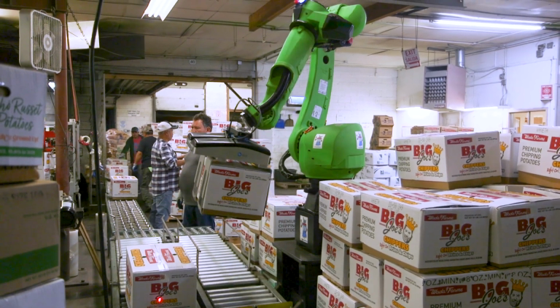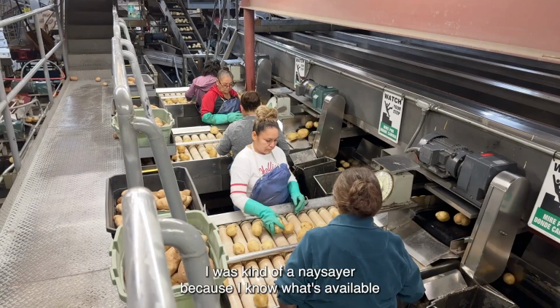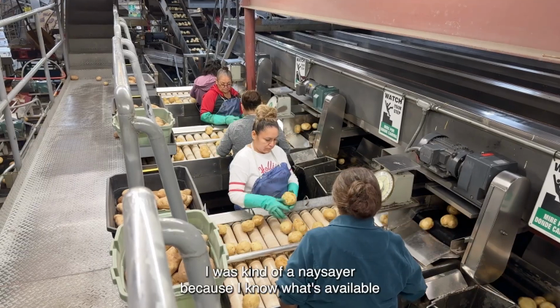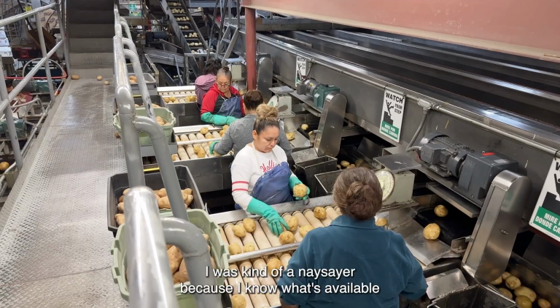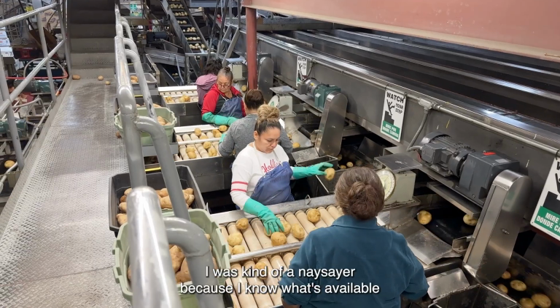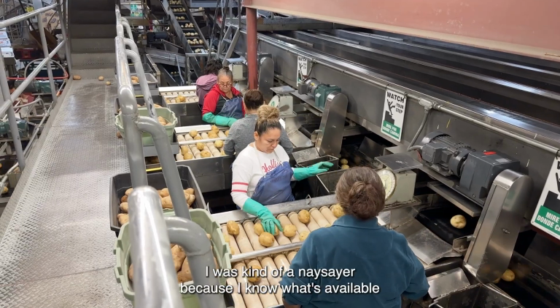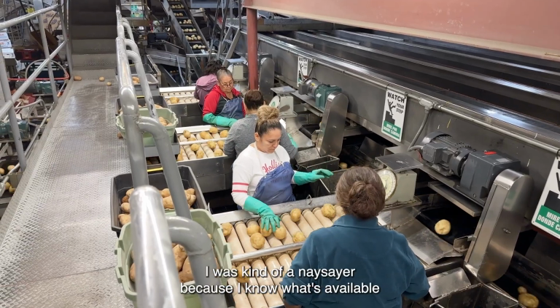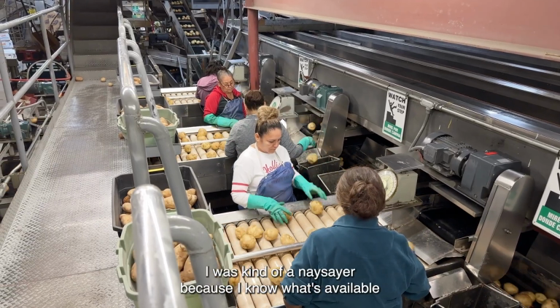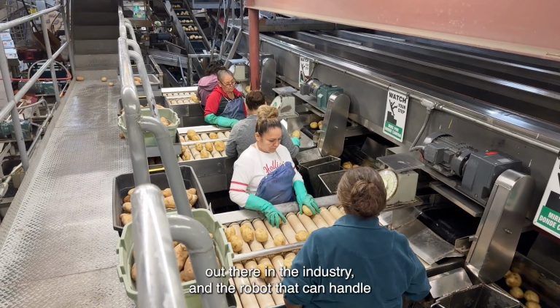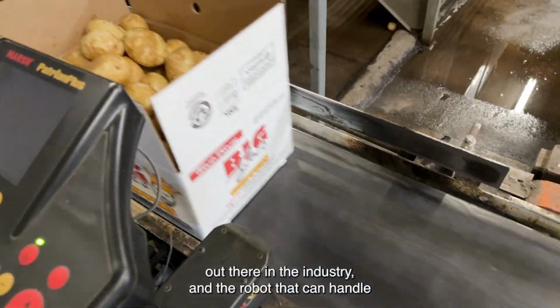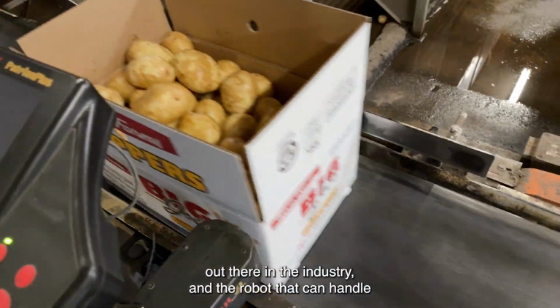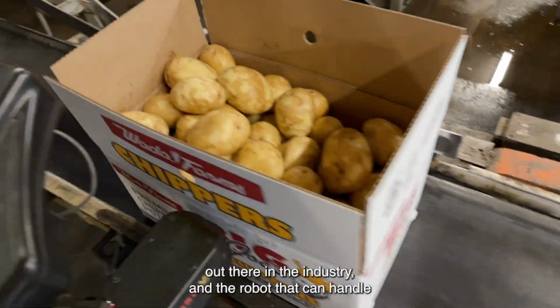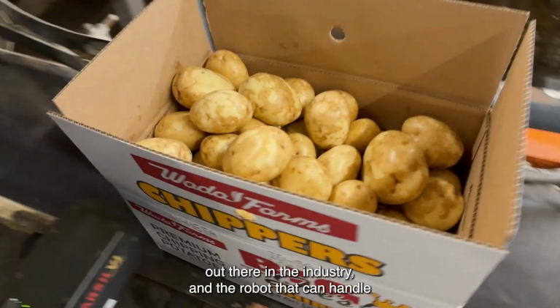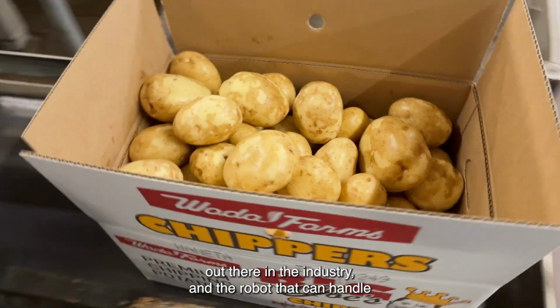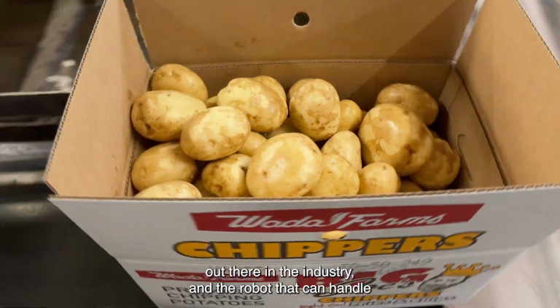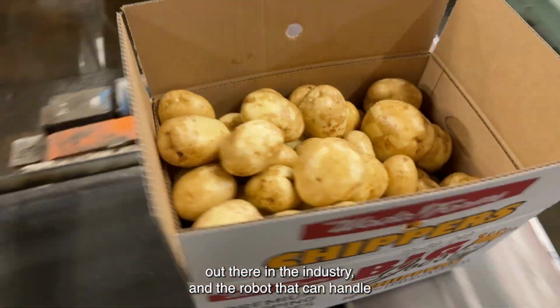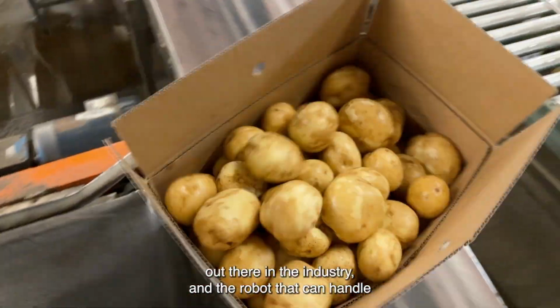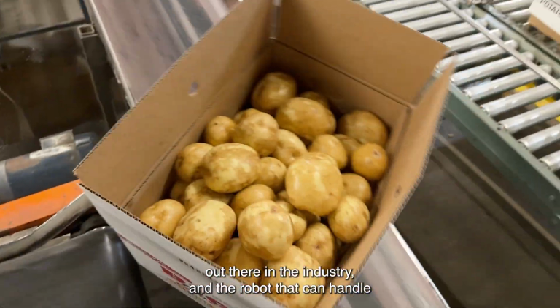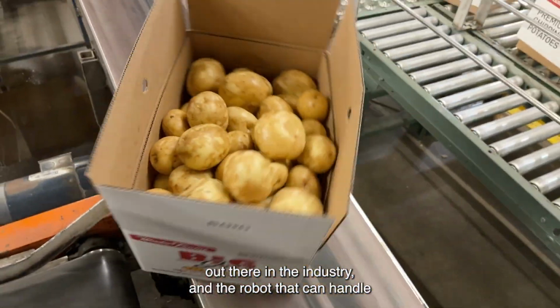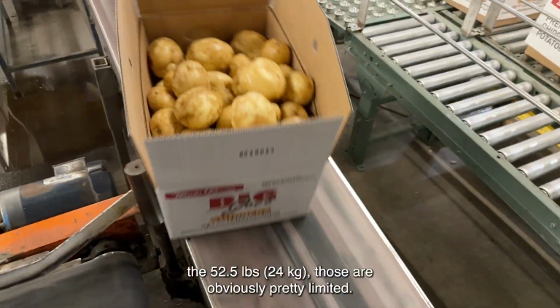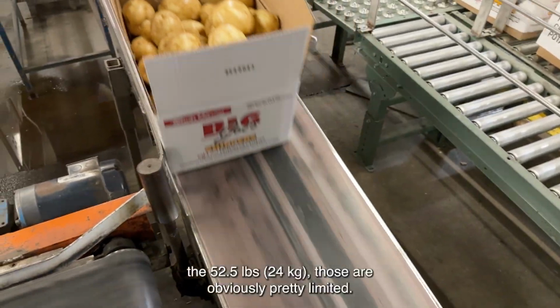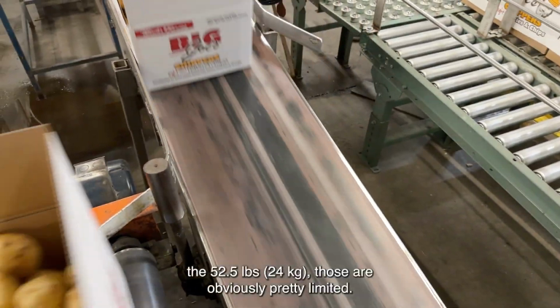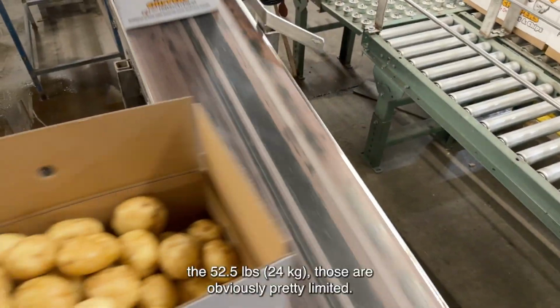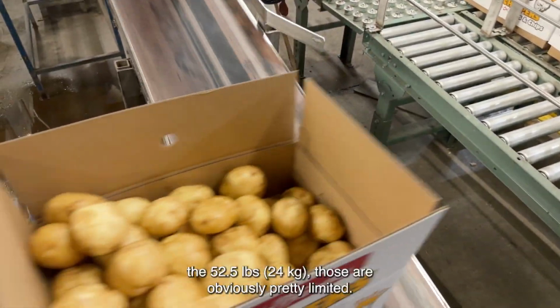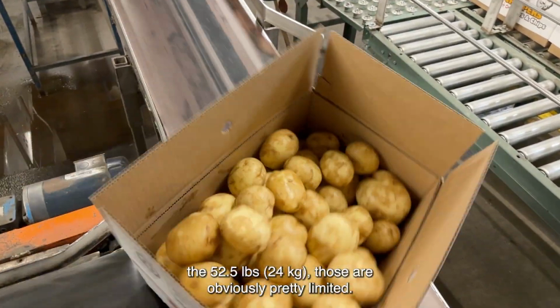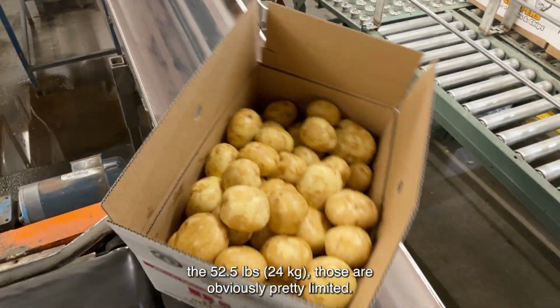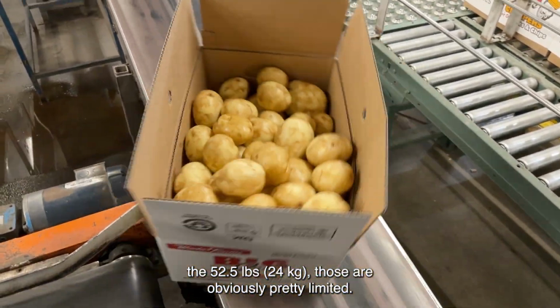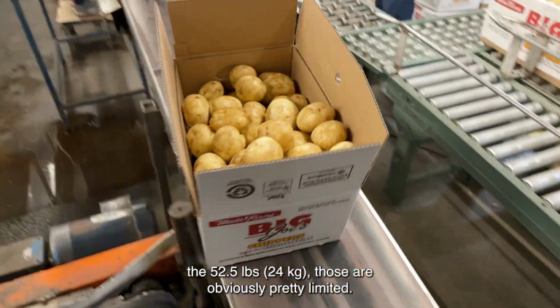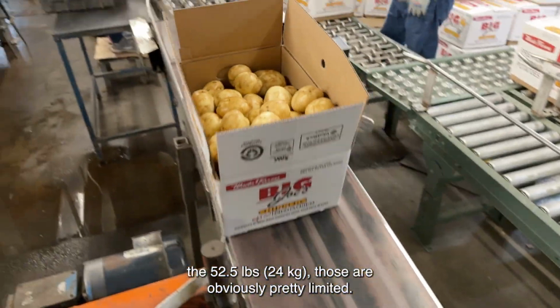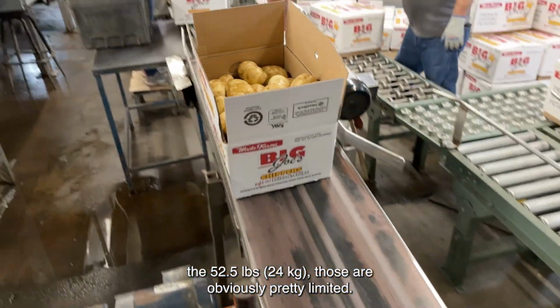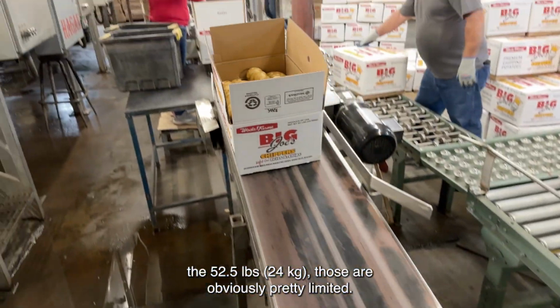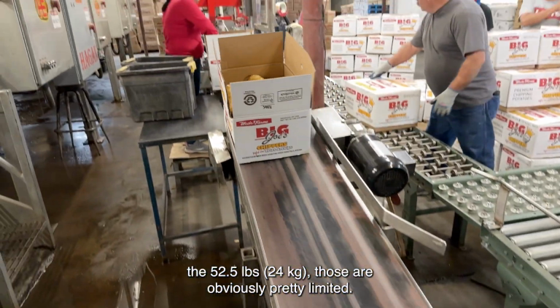I was kind of a naysayer because I know what's available out there in the industry, and the robots that can handle 52 and a half pounds are obviously pretty limited.